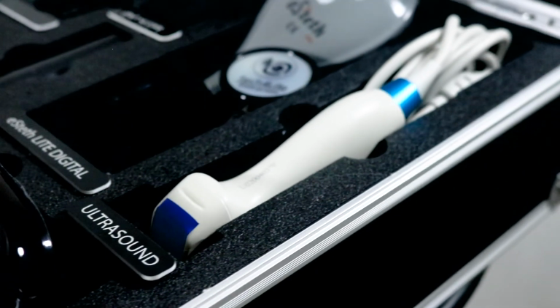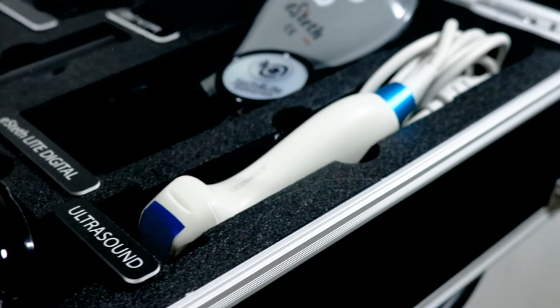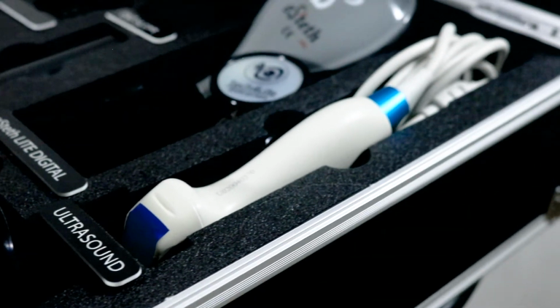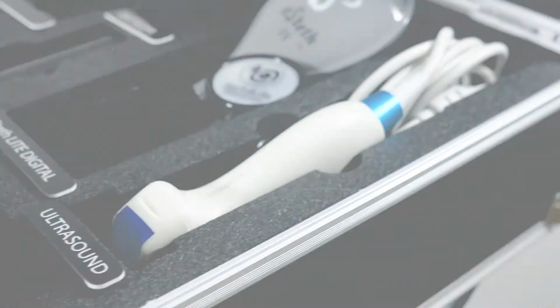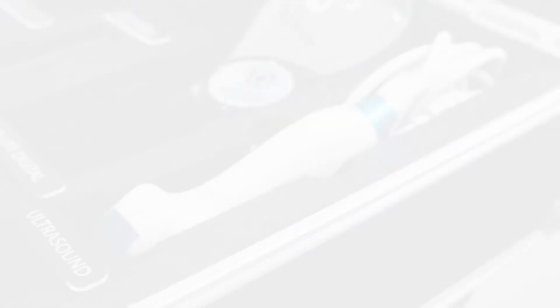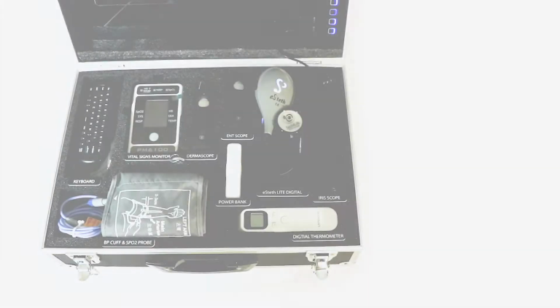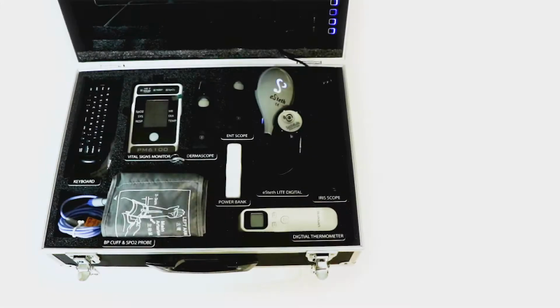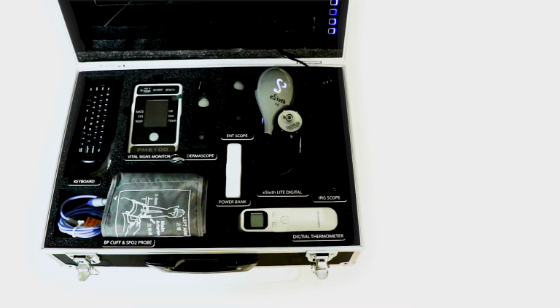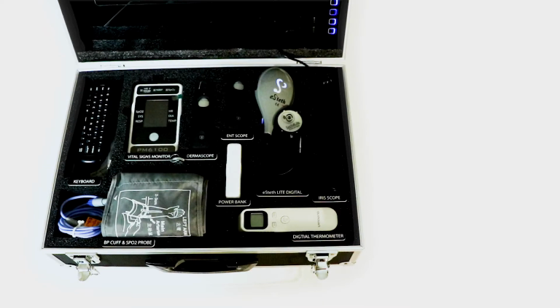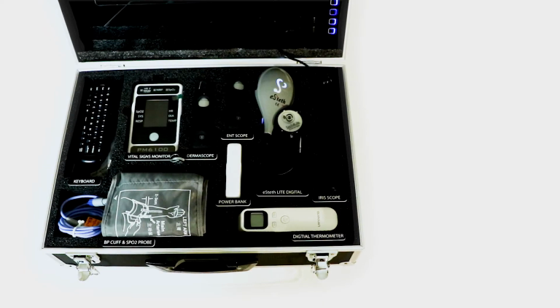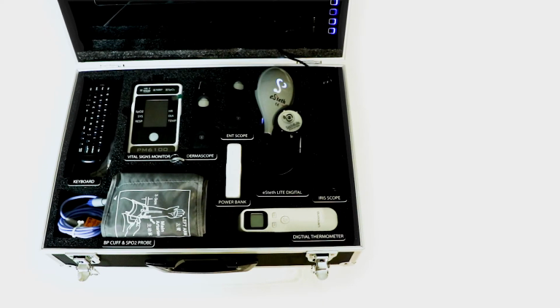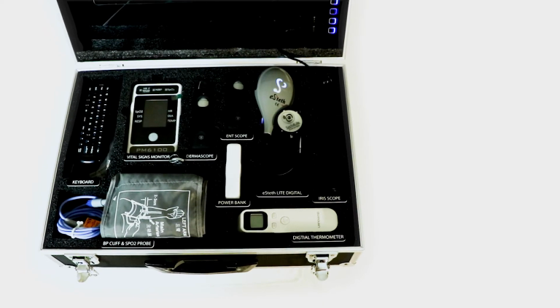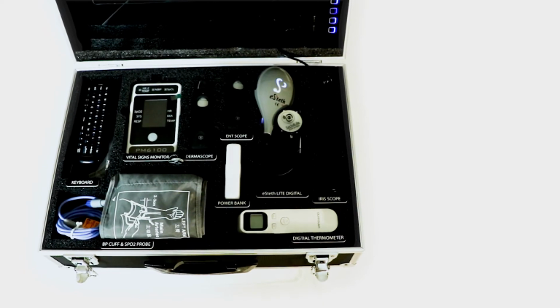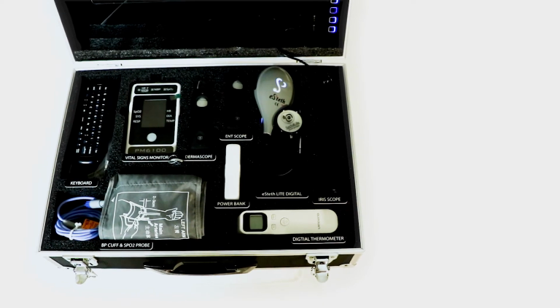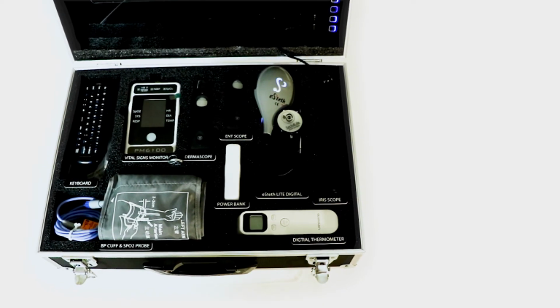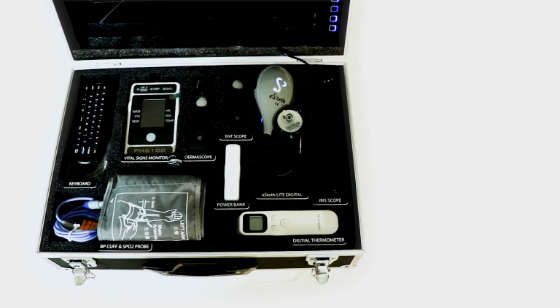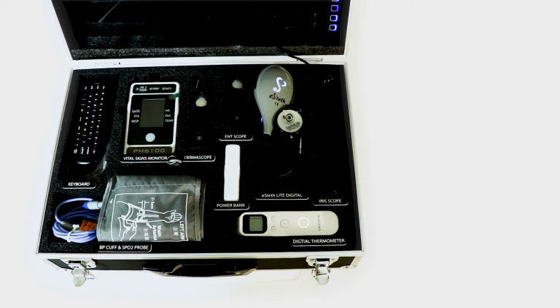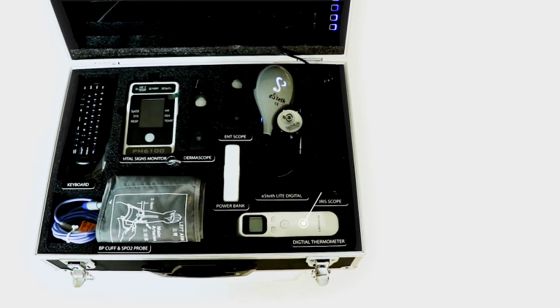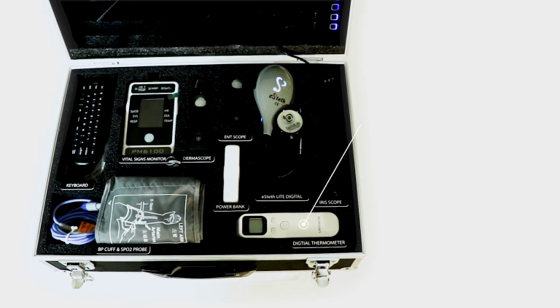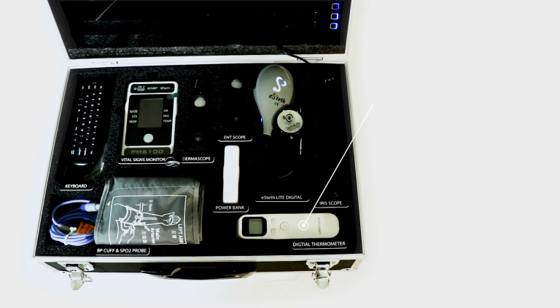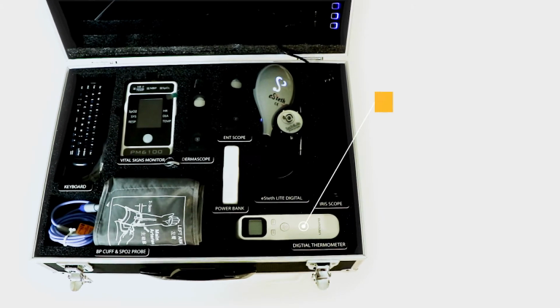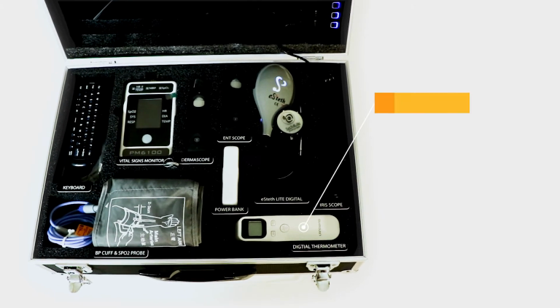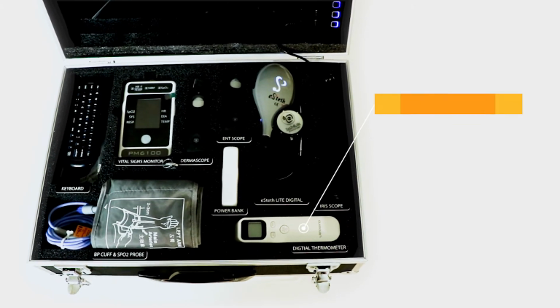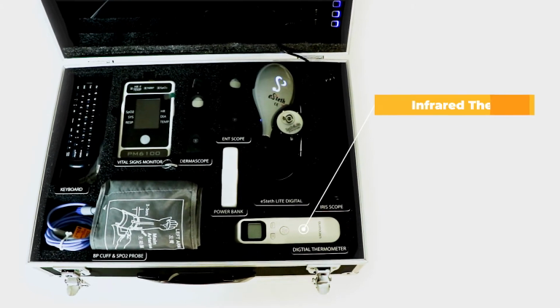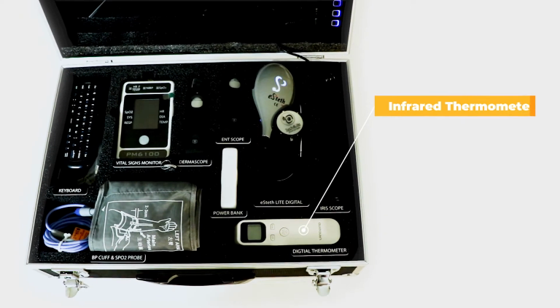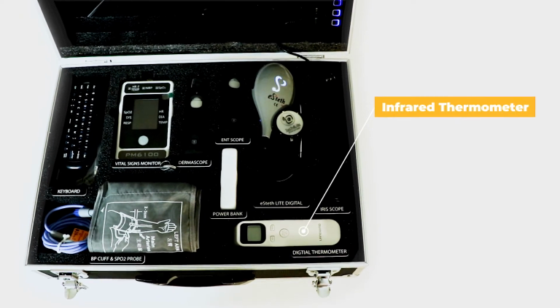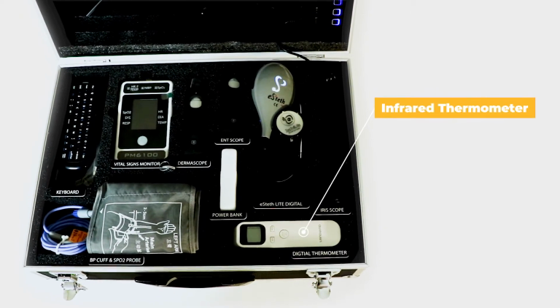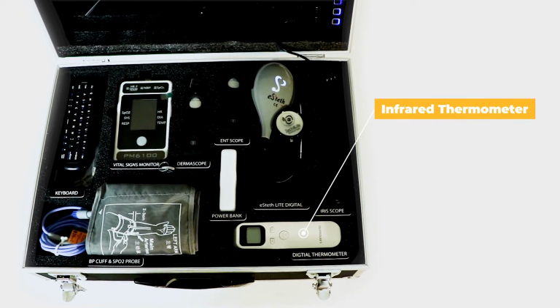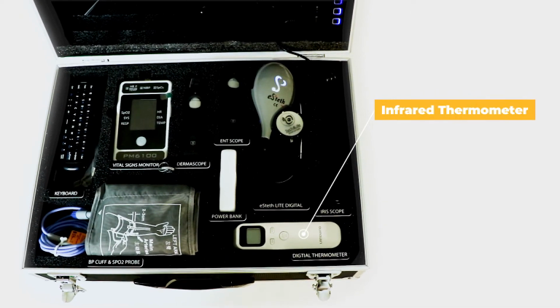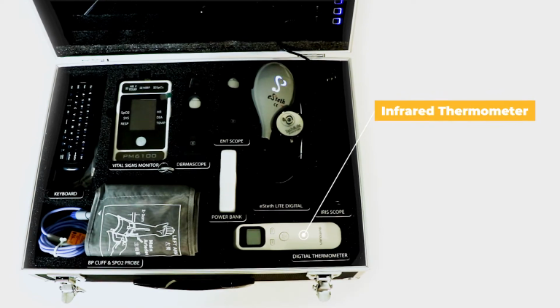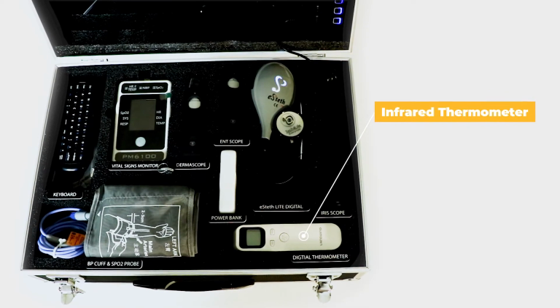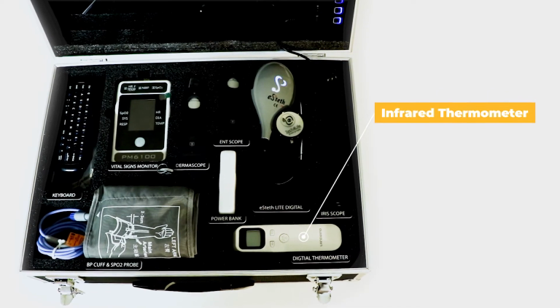And finally, in the Sodro for COVID kit are the same items found in the Sodro Plus kit, now with an included infrared thermometer.